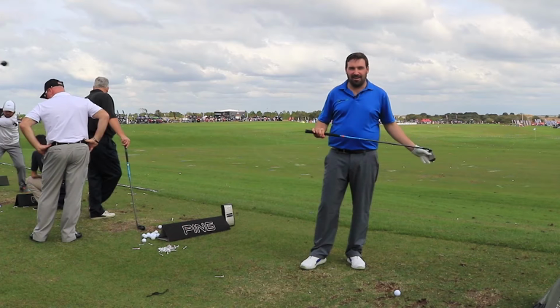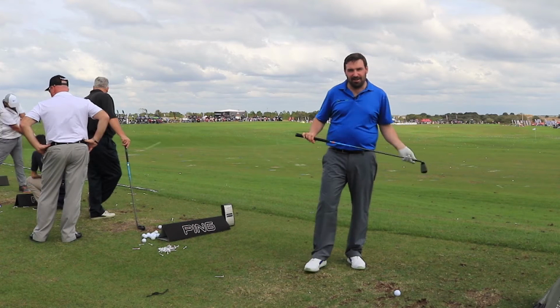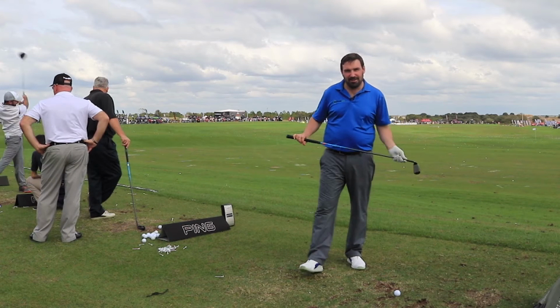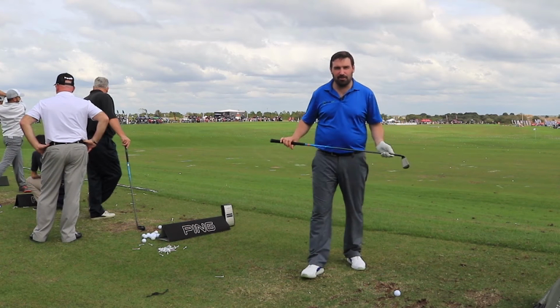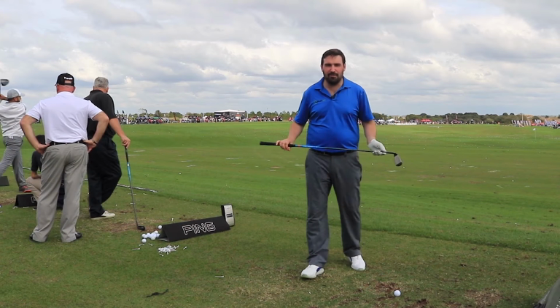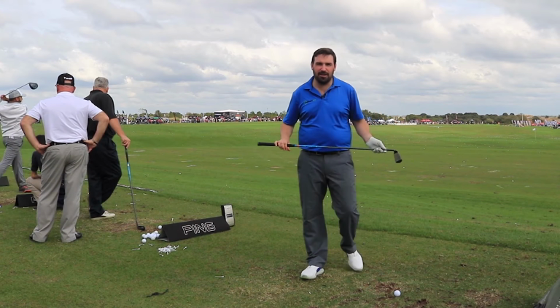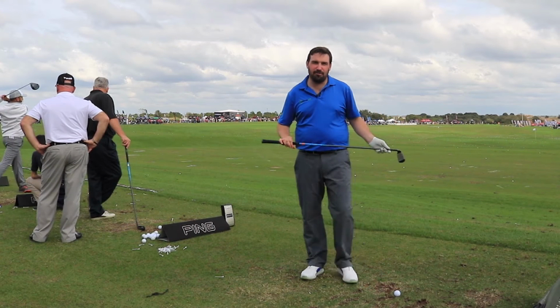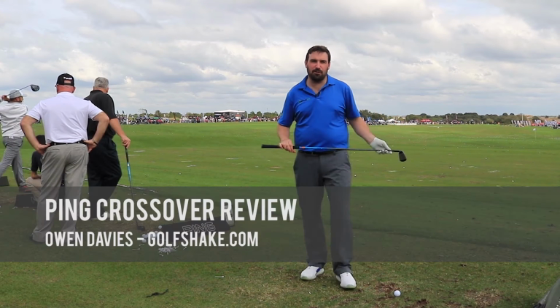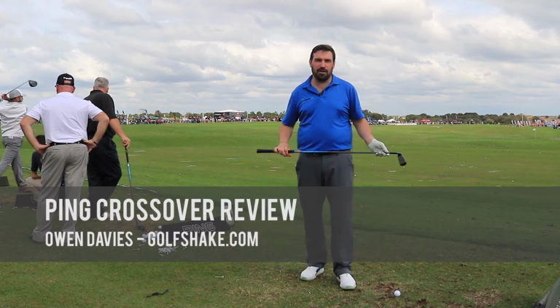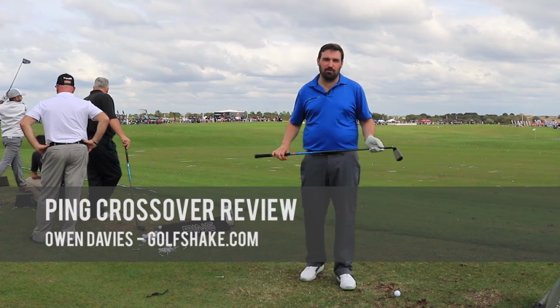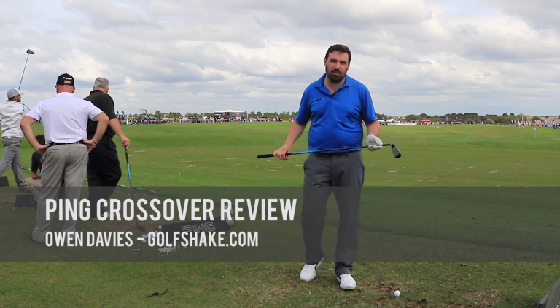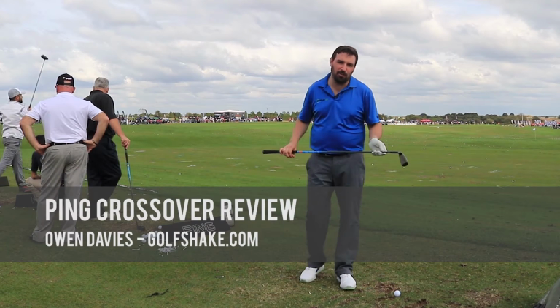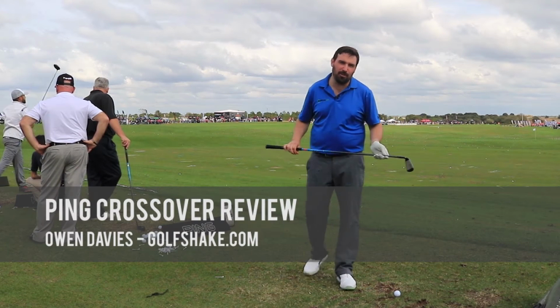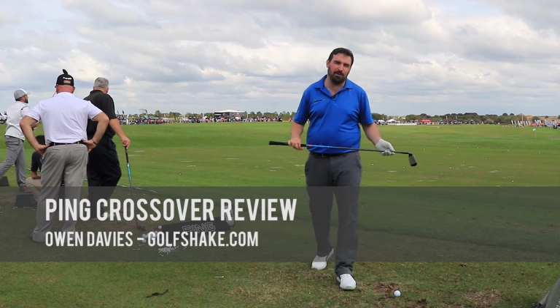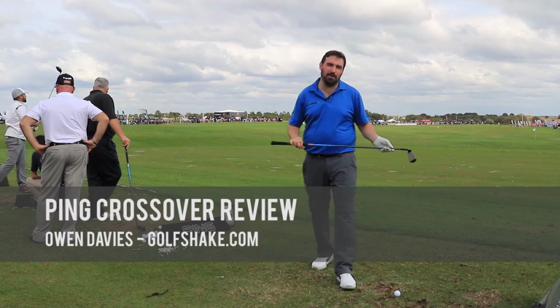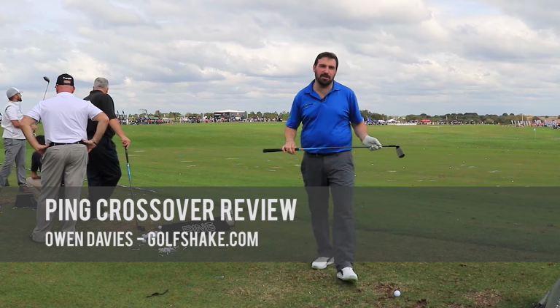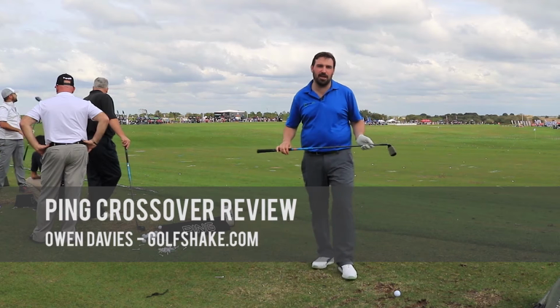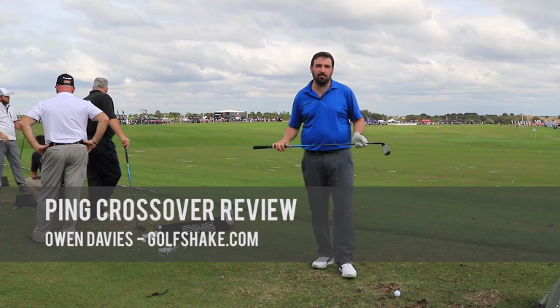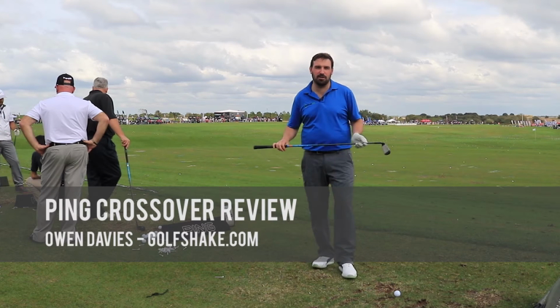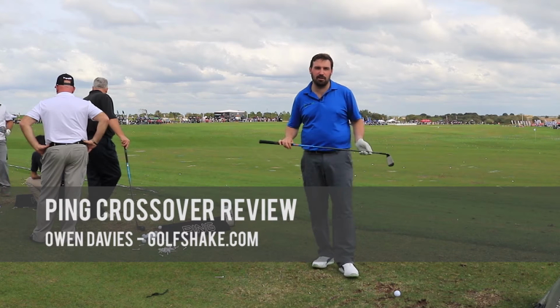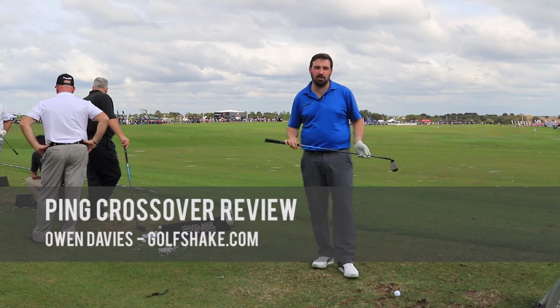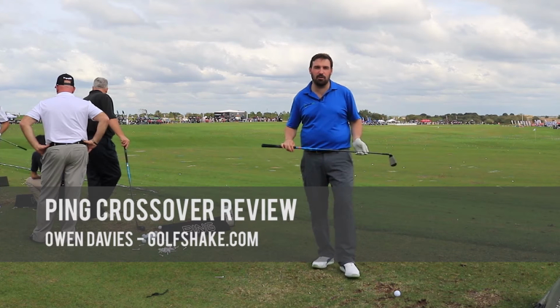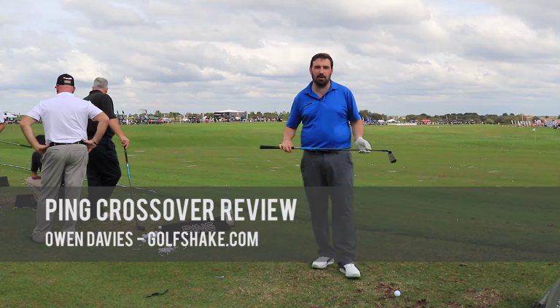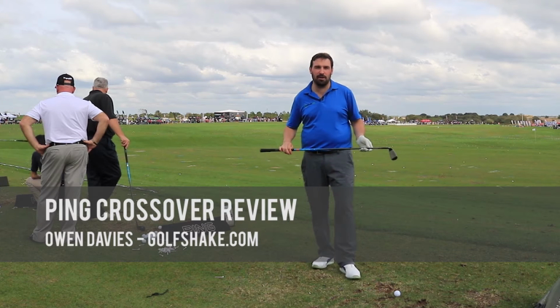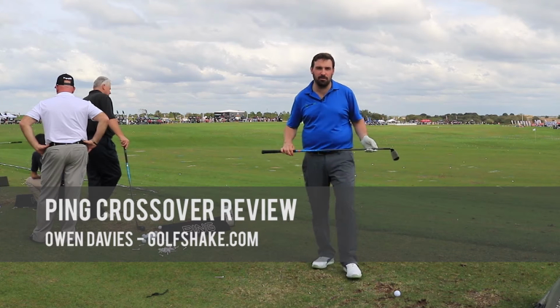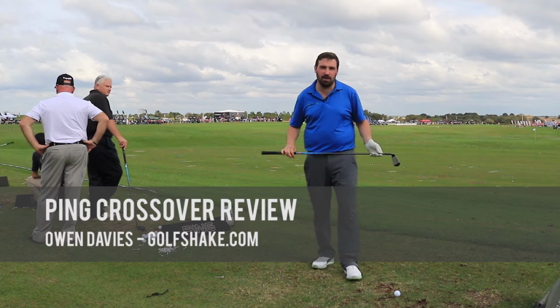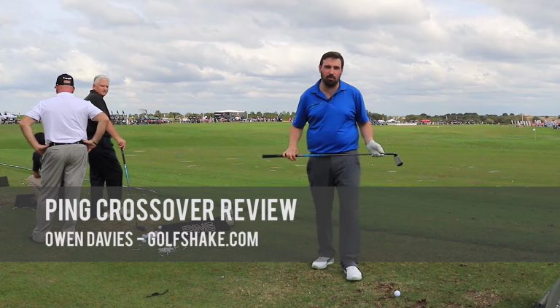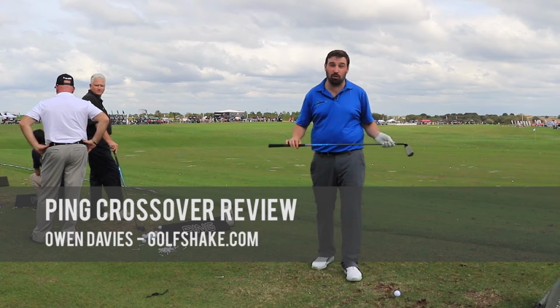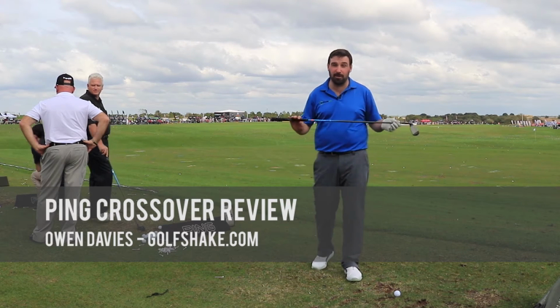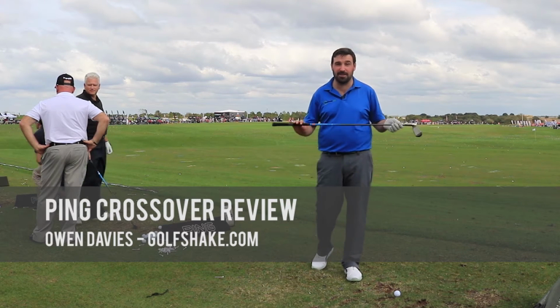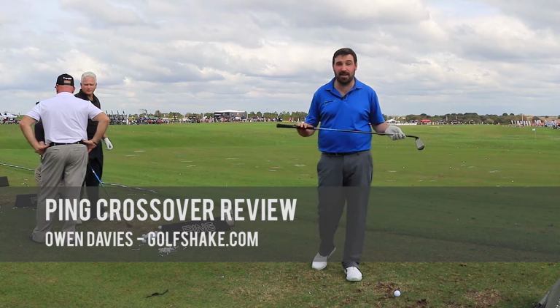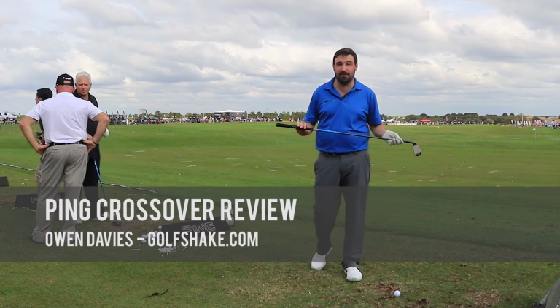Hi, Simon Davies here from goldshaped.com. I'm here at the PGA Merchandise Show in Orlando. We're on the Ping stand.